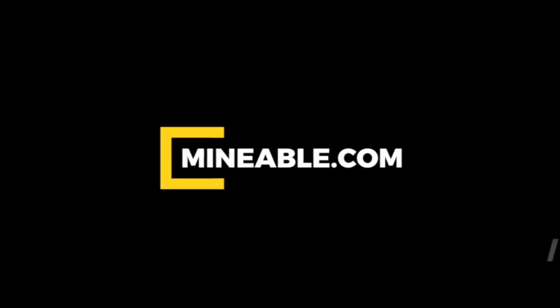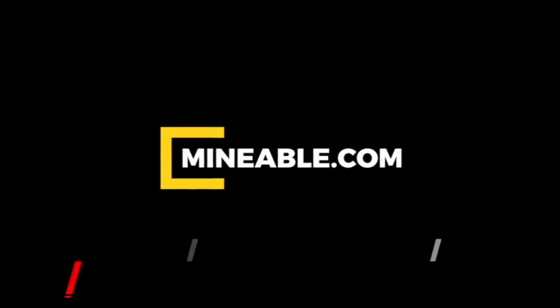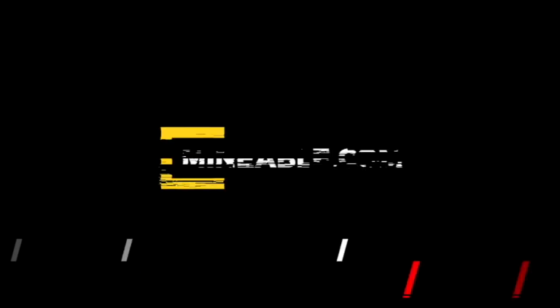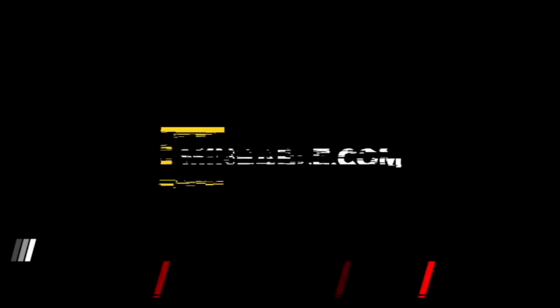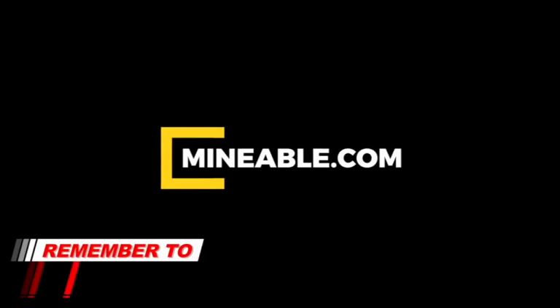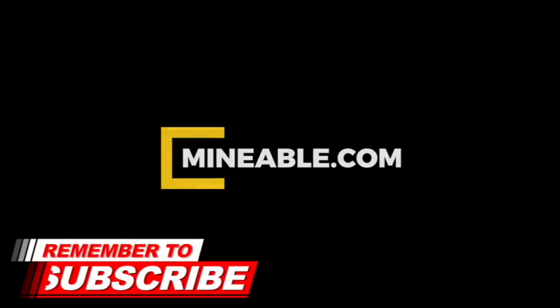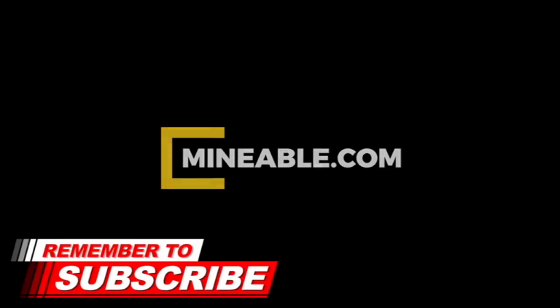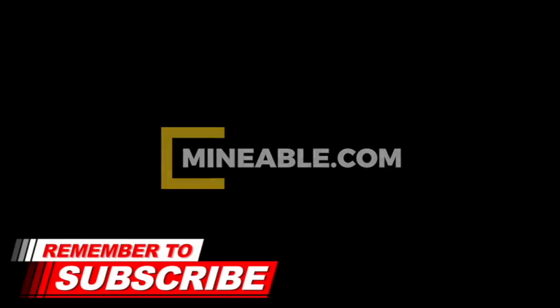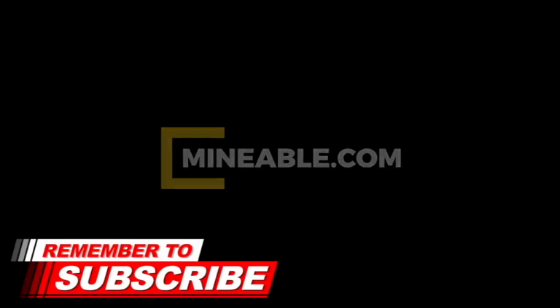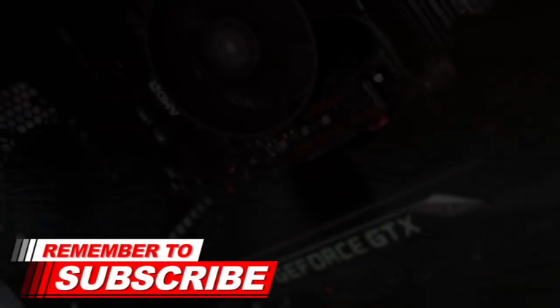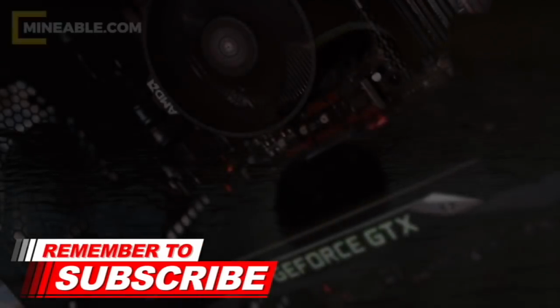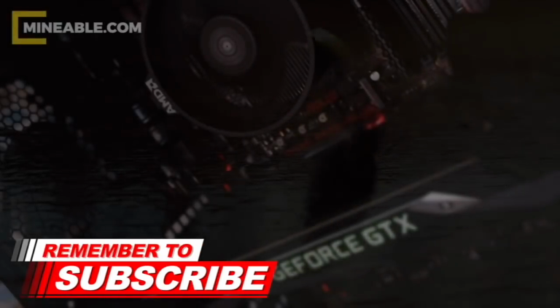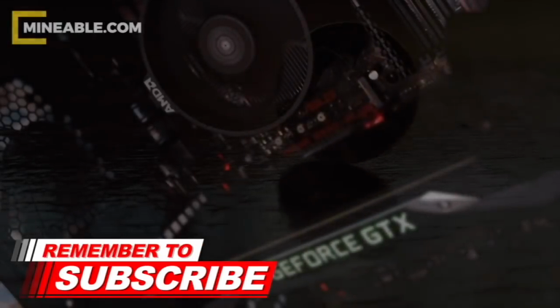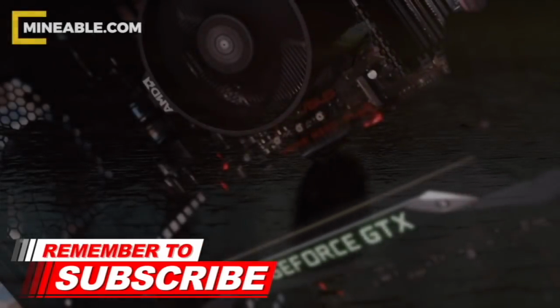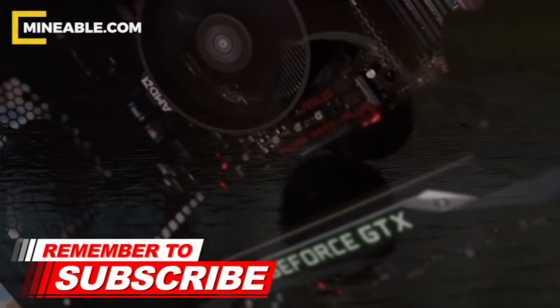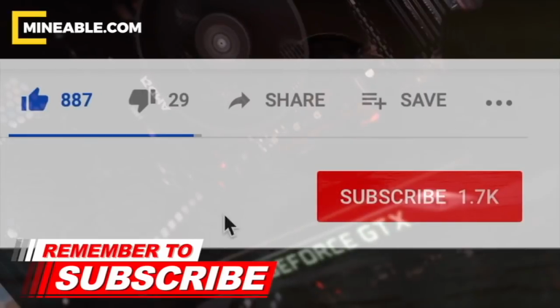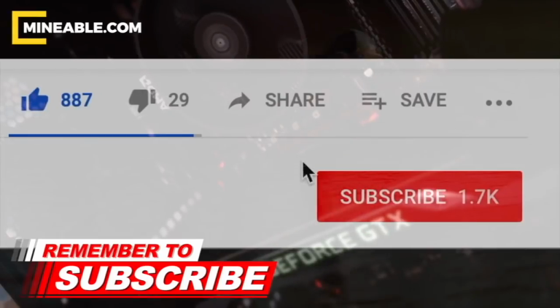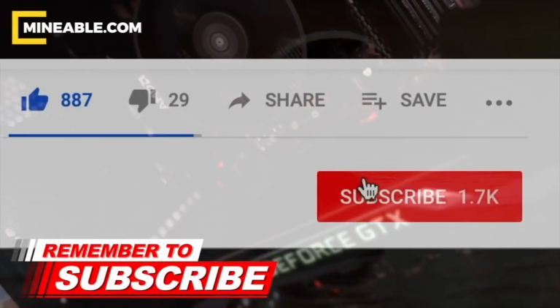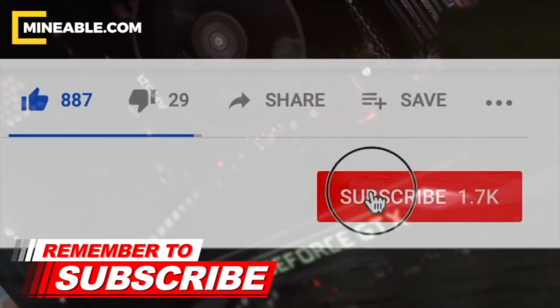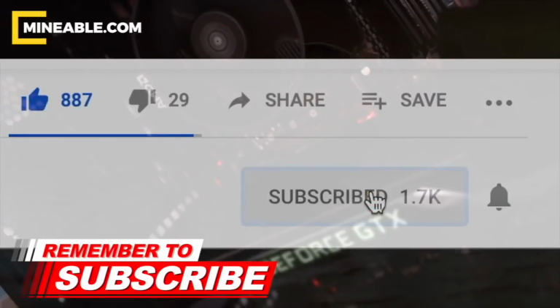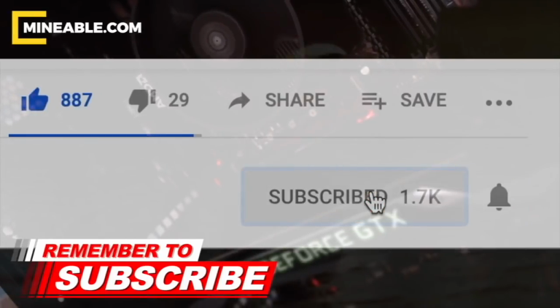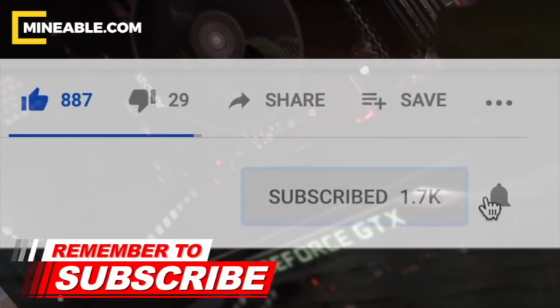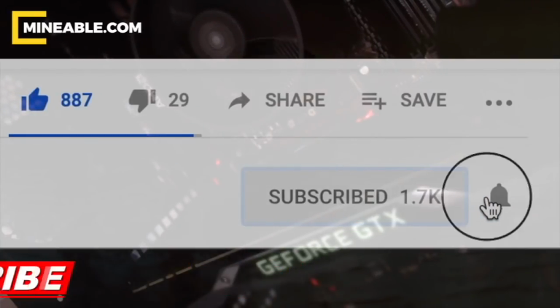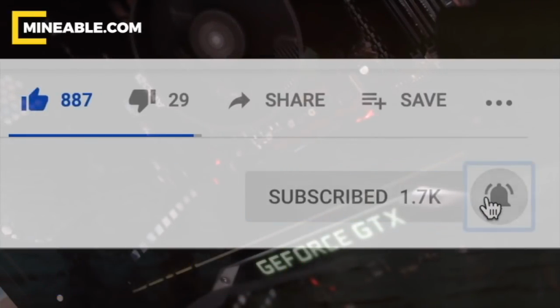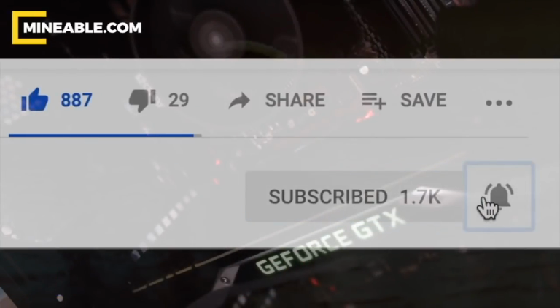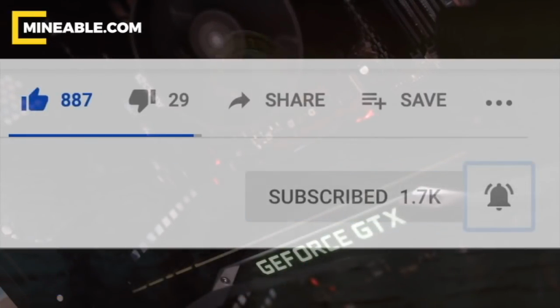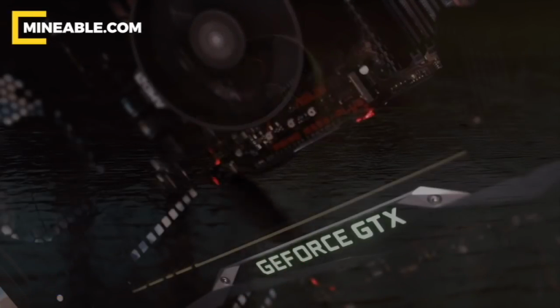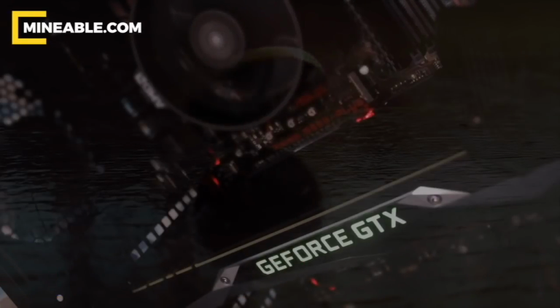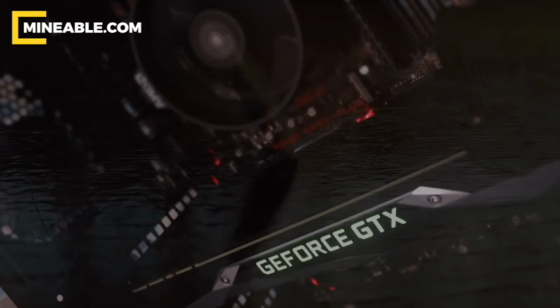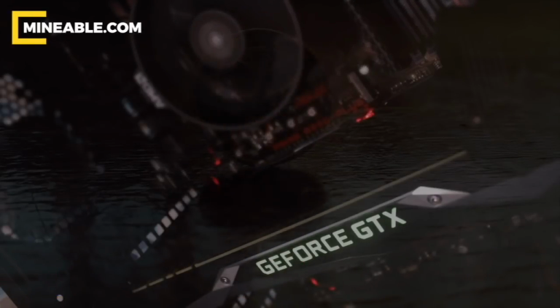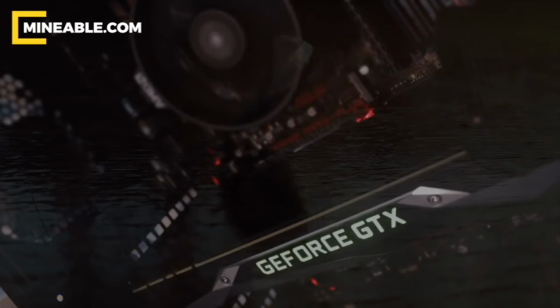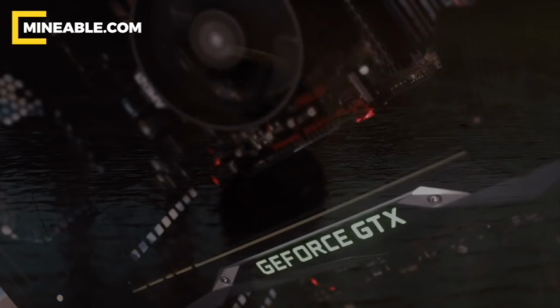If this is your first time here and you want to learn all about cryptocurrencies, start now by subscribing and clicking on the bell so you don't miss anything.